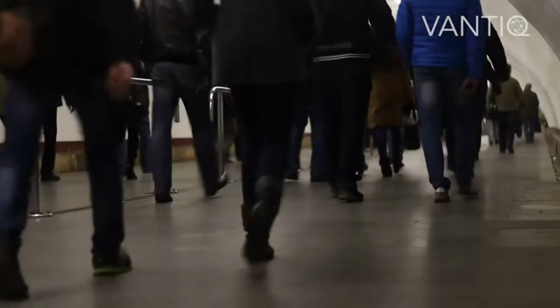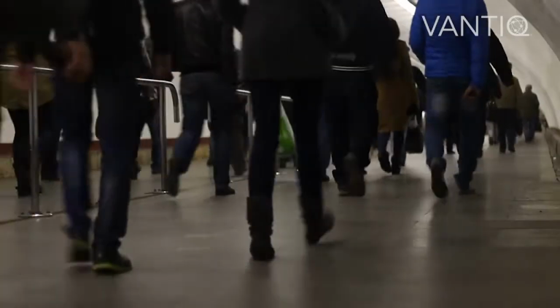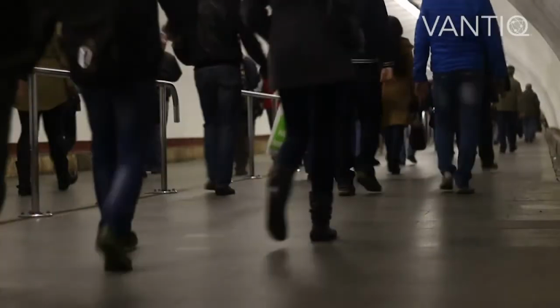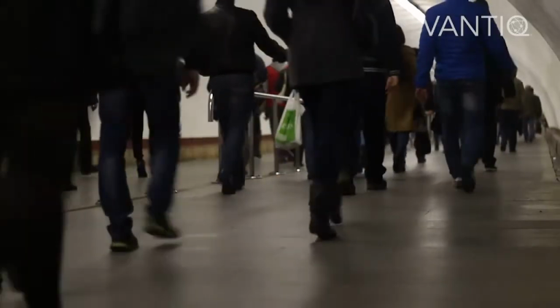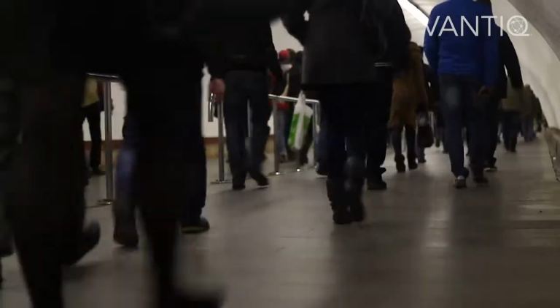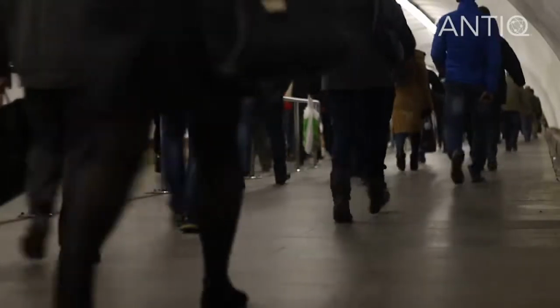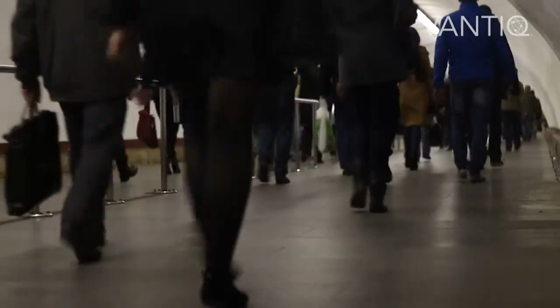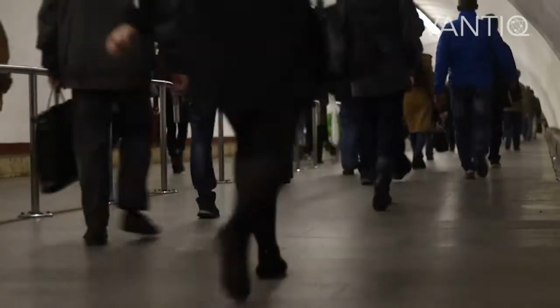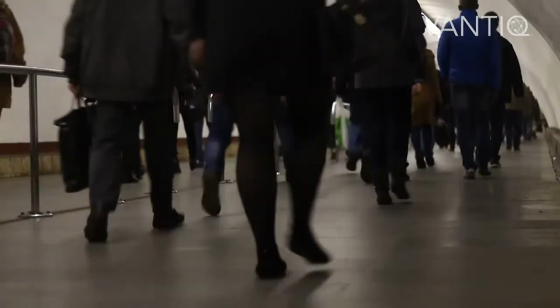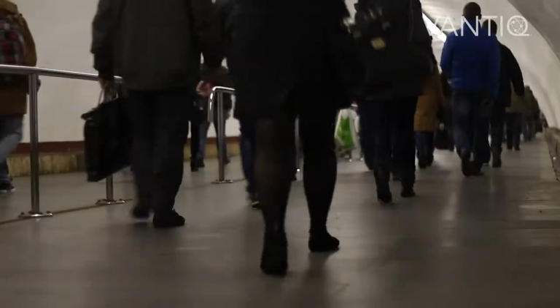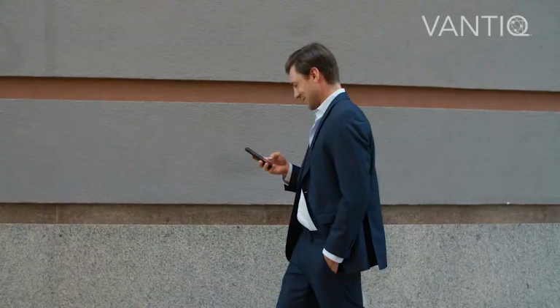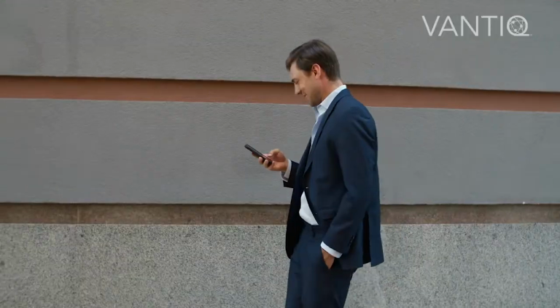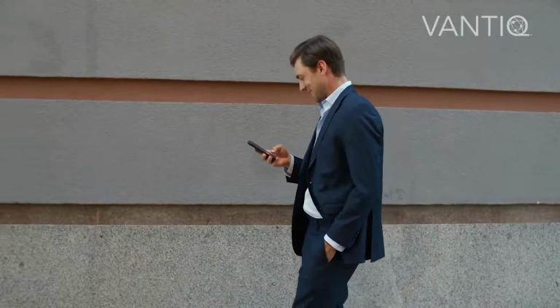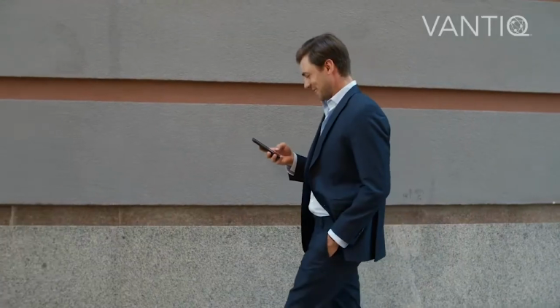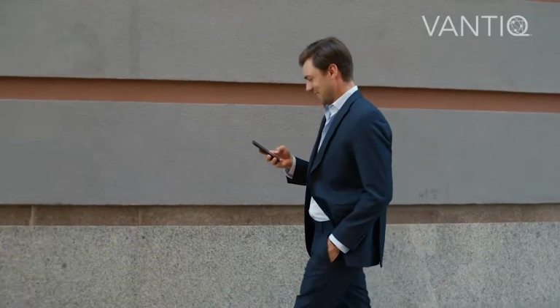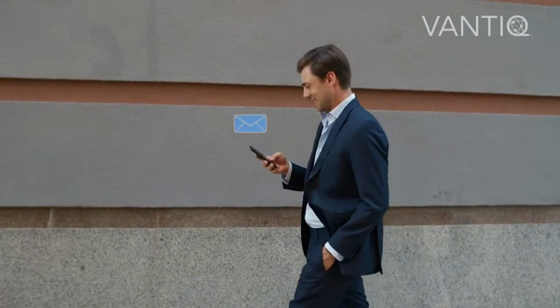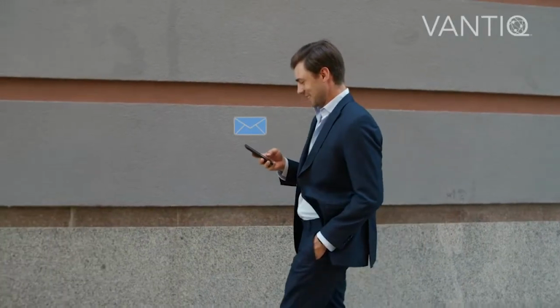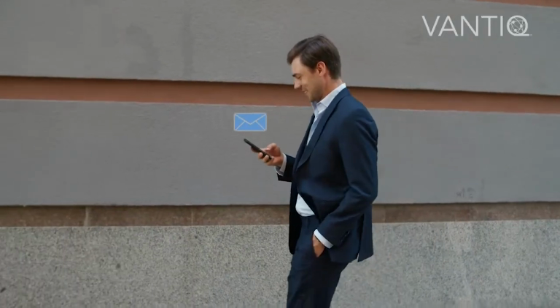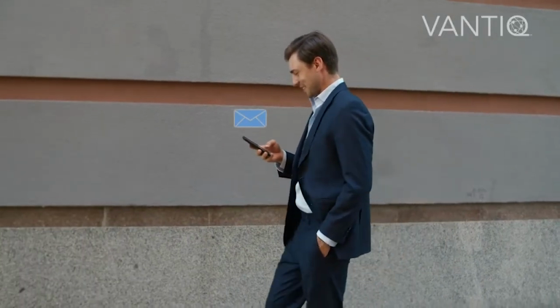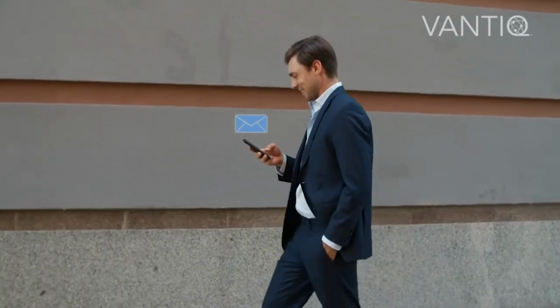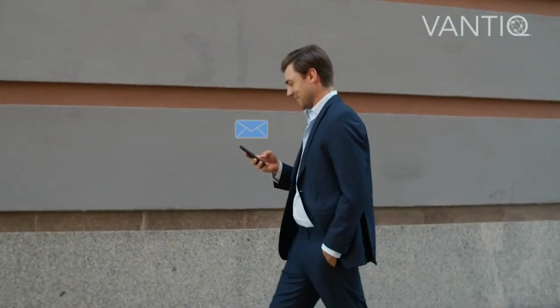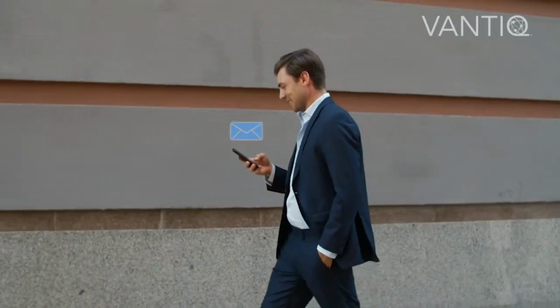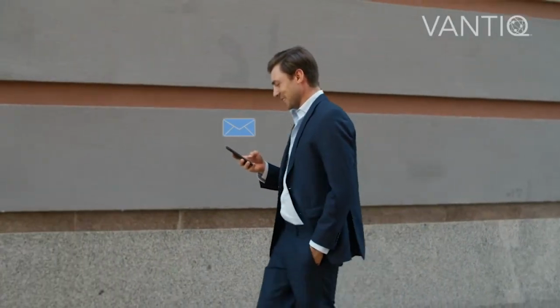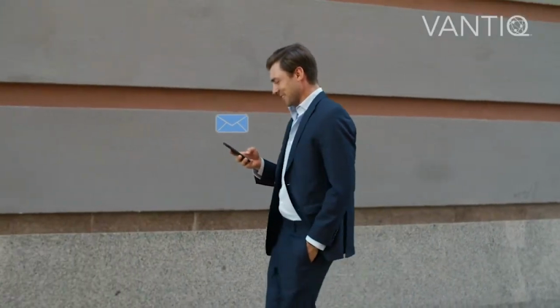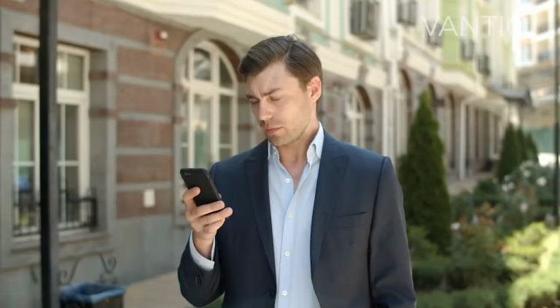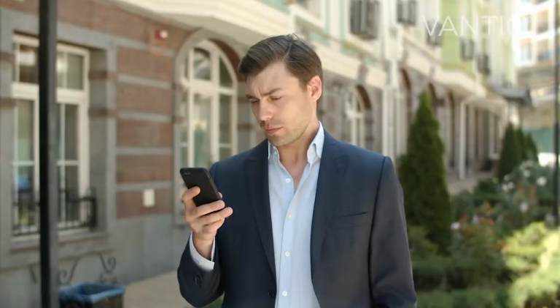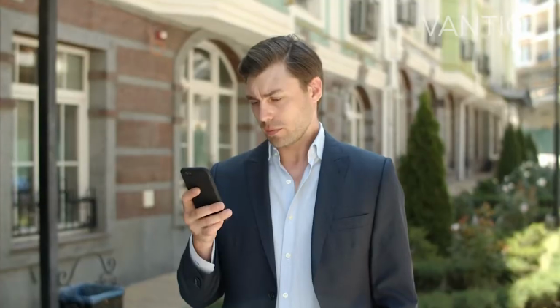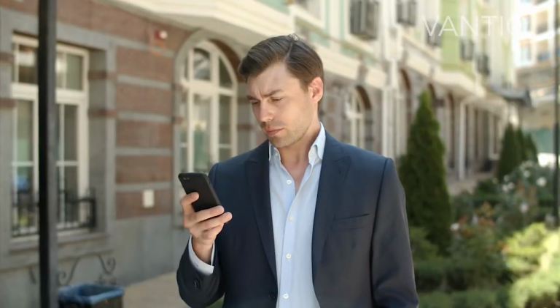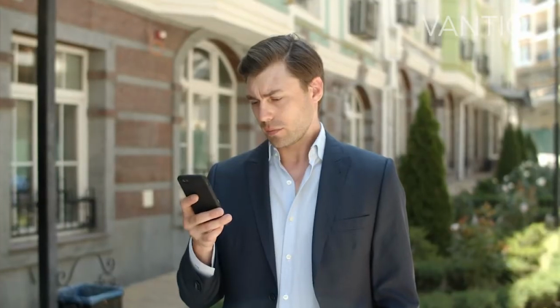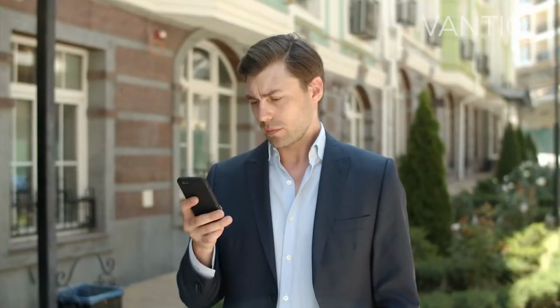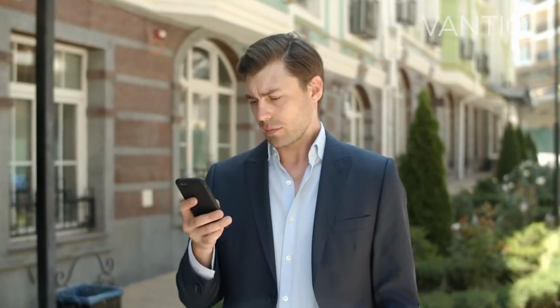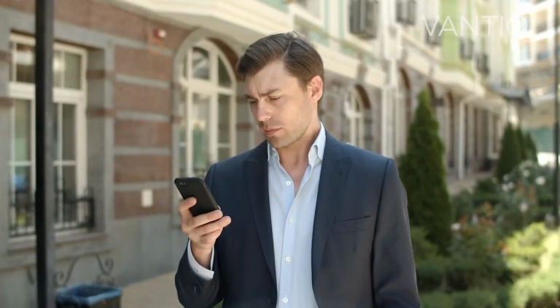David takes the subway to work and, on the way, Vantec reports there is a technical failure and gives him transportation options.